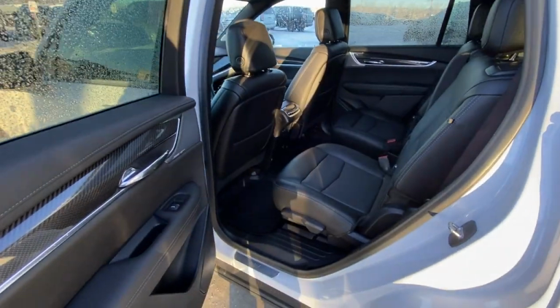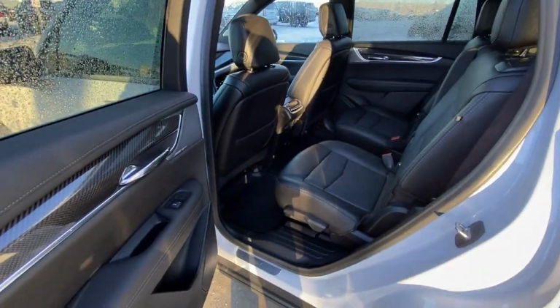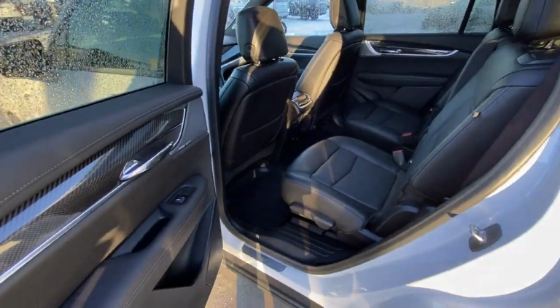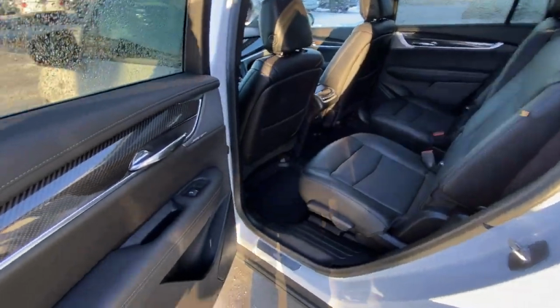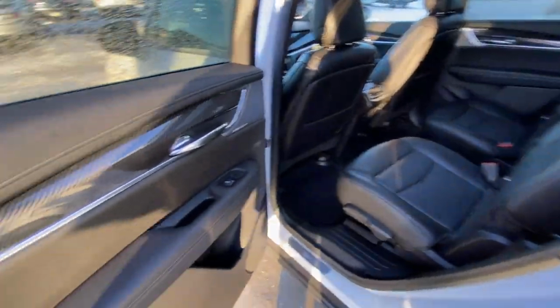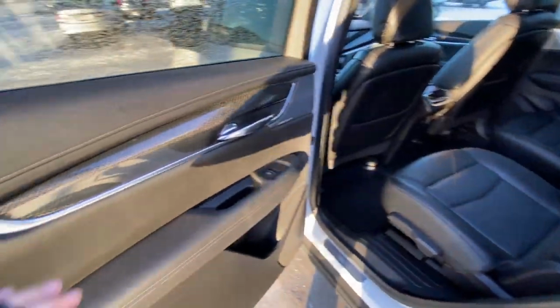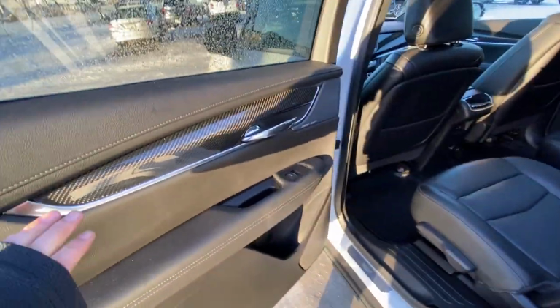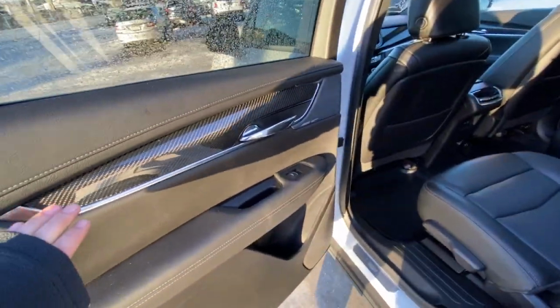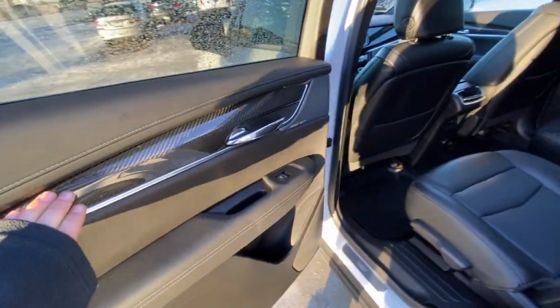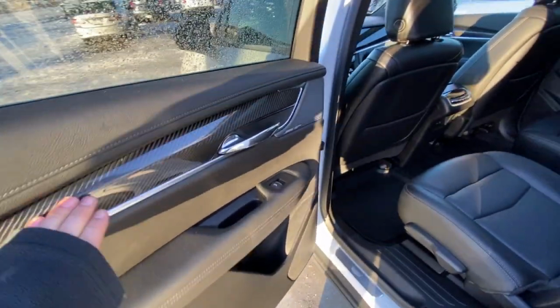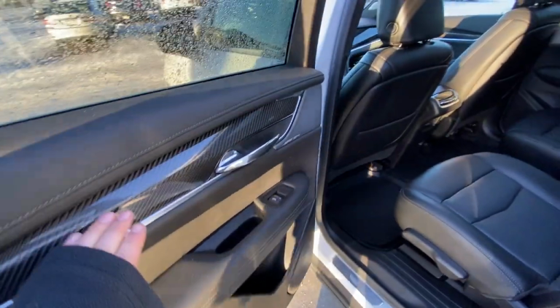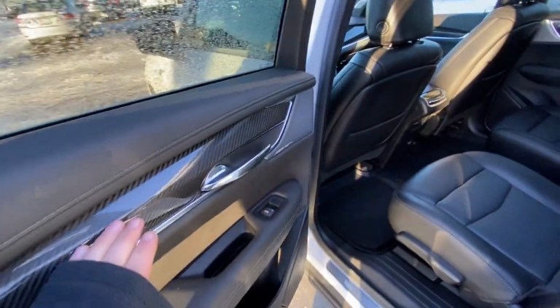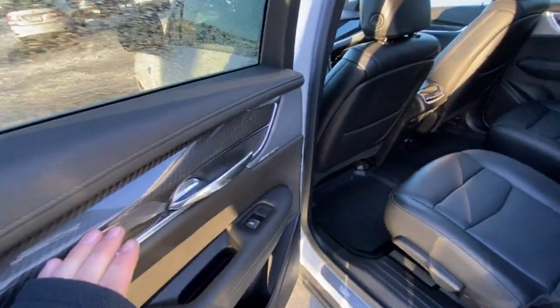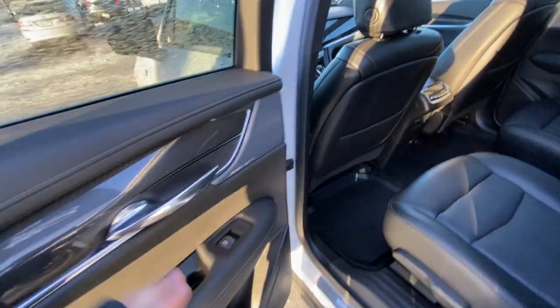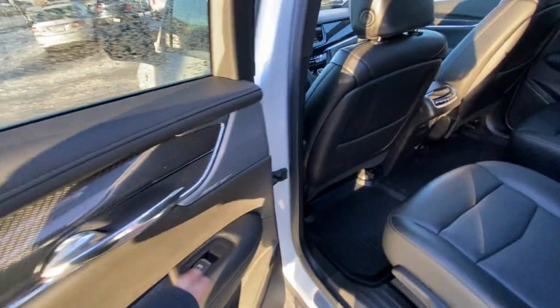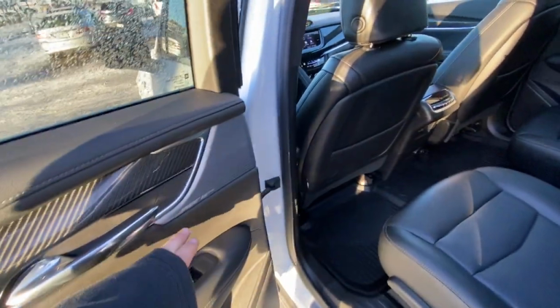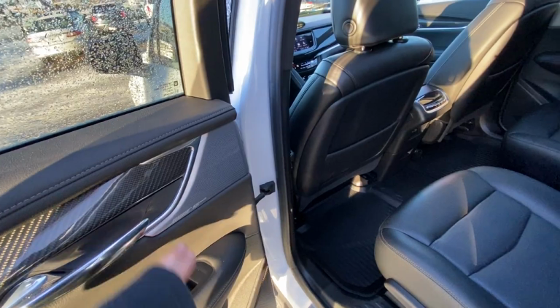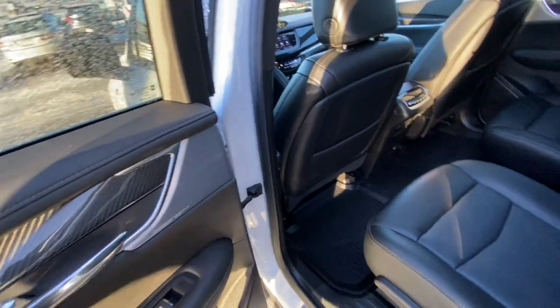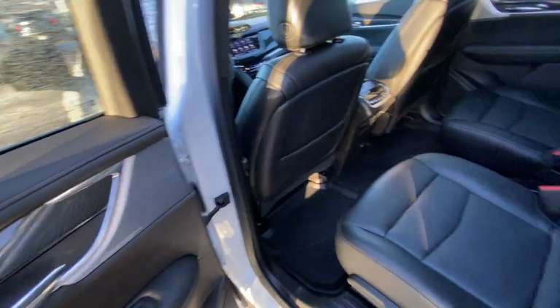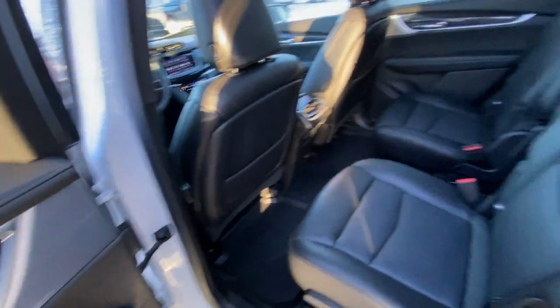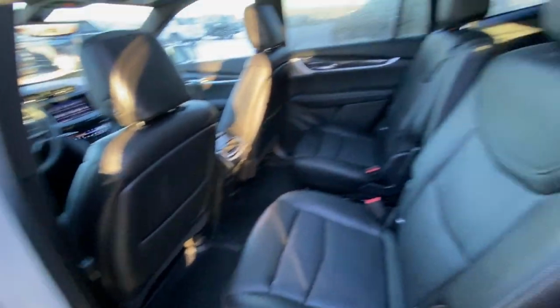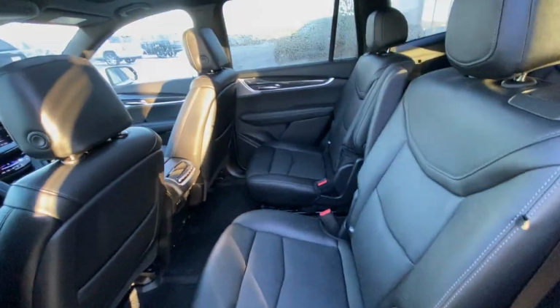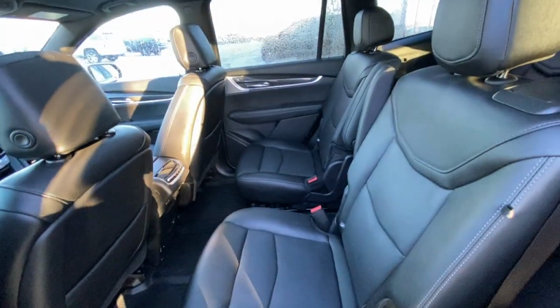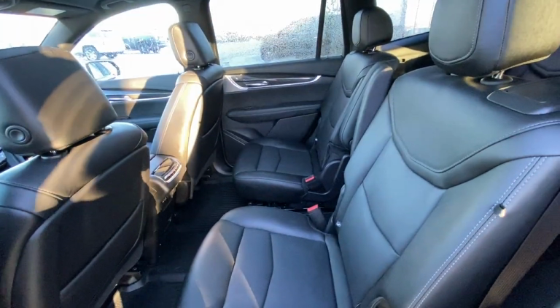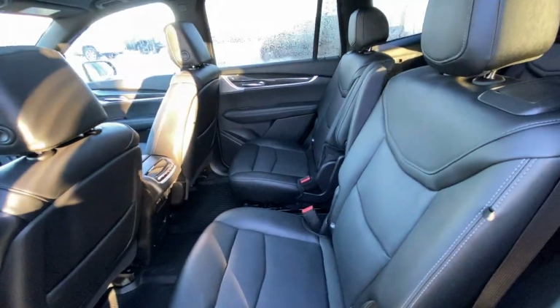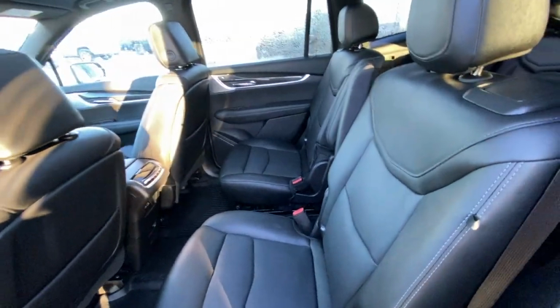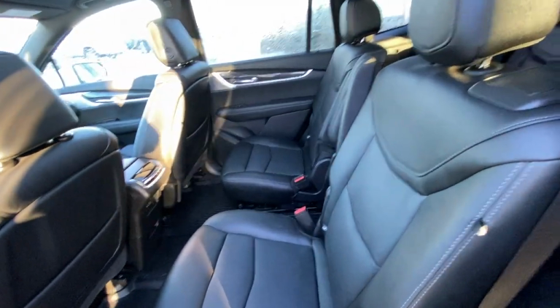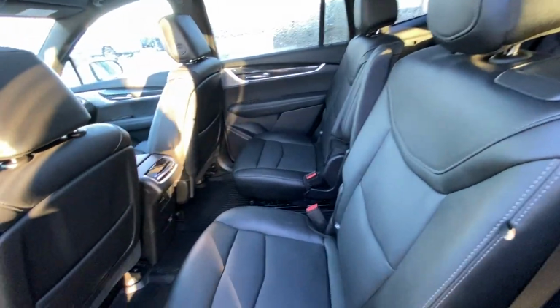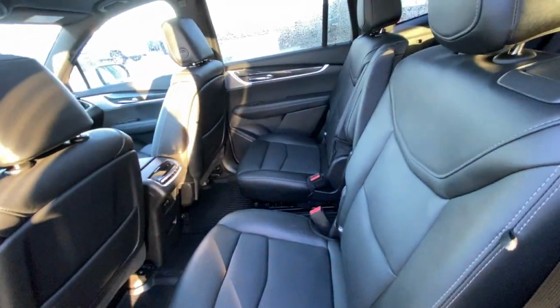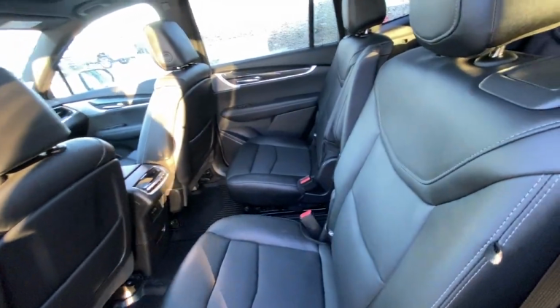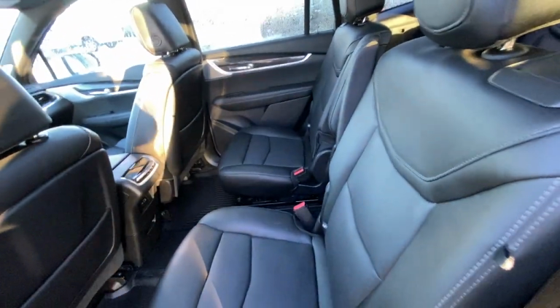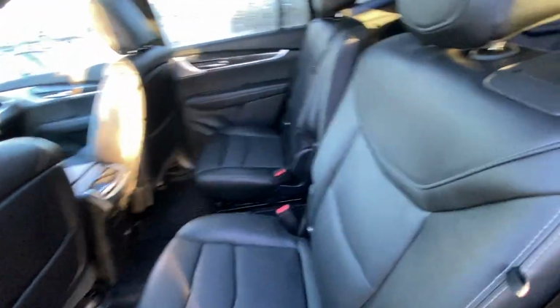Dual black chrome exhaust tips with parking sensors and power adjustable tailgate. Jumping into the interior, even on the back doors you have carbon fiber accents, Bose performance audio, second row captain's chairs, both leather heated and car seat ready.